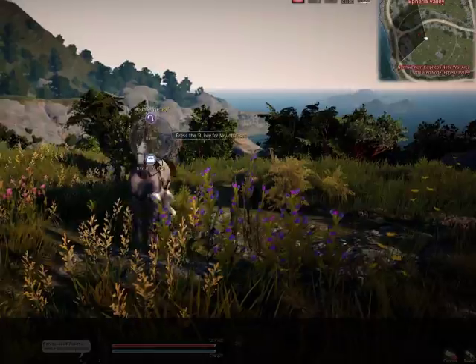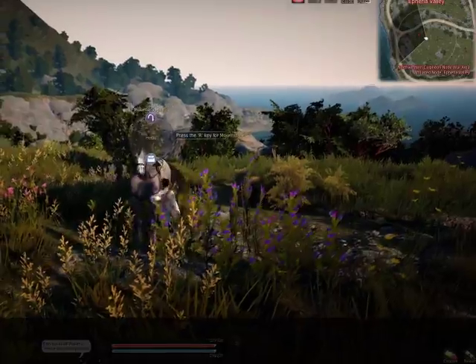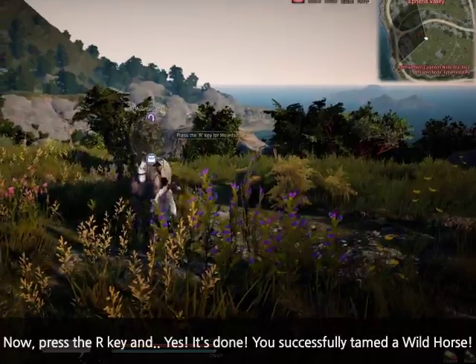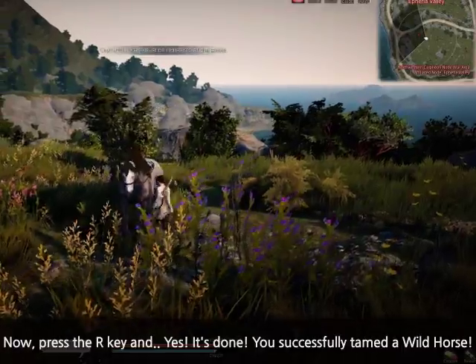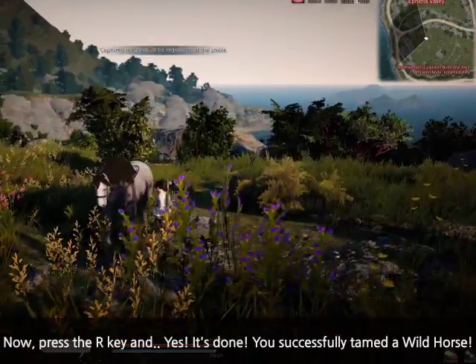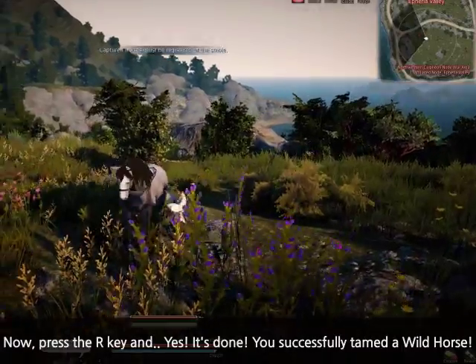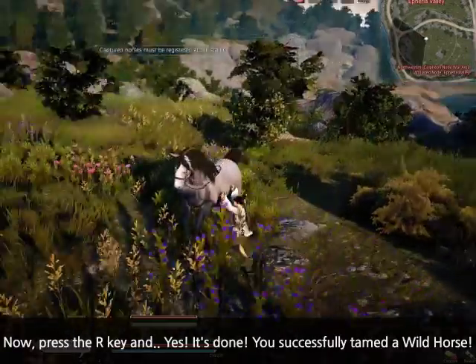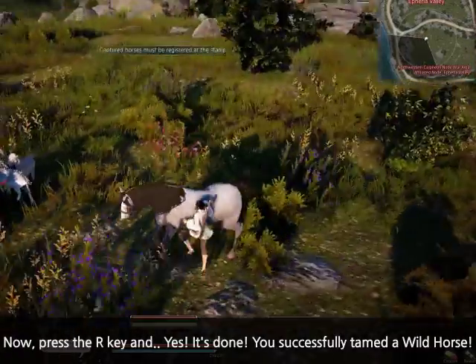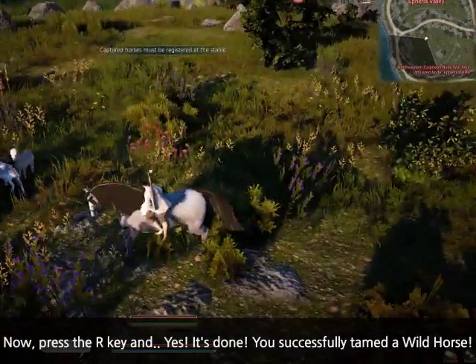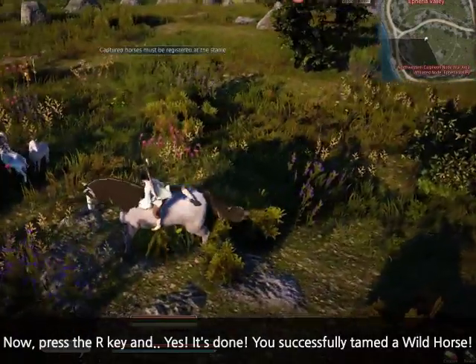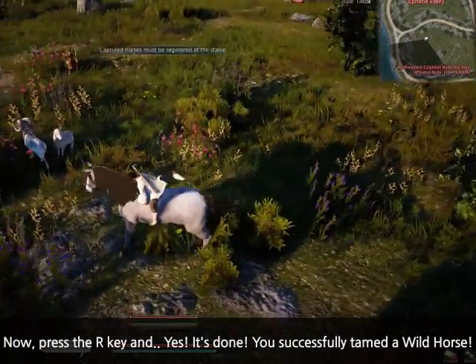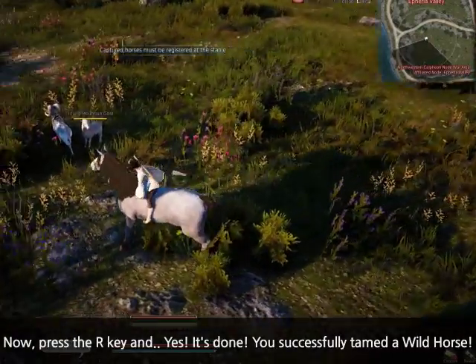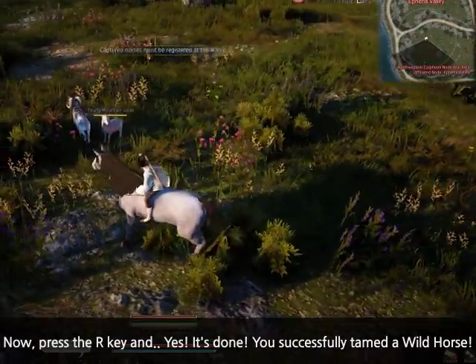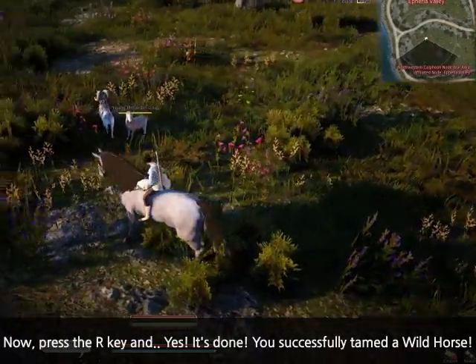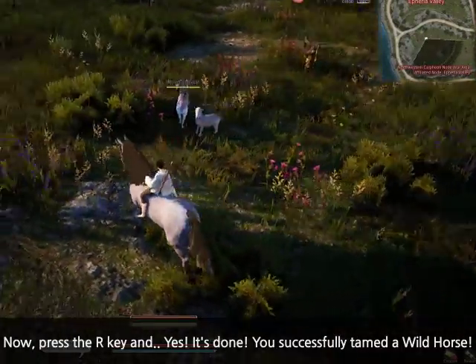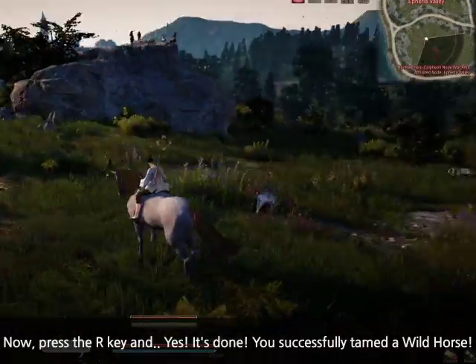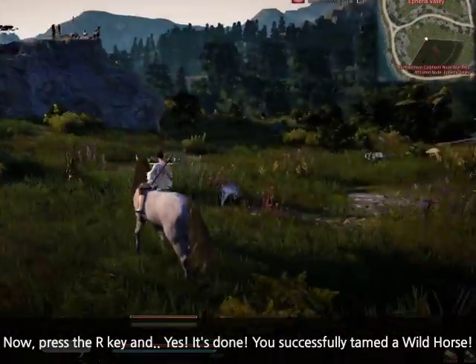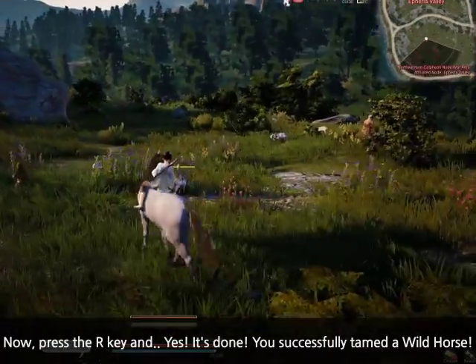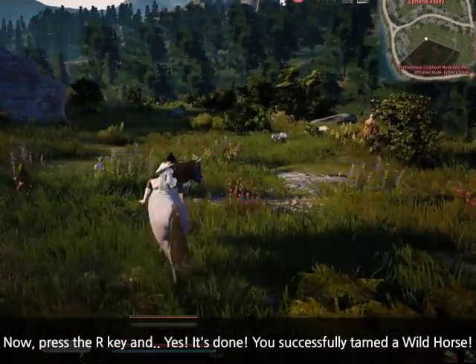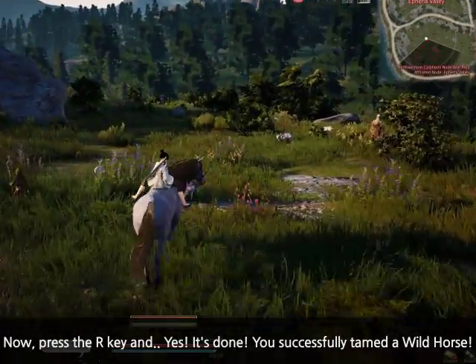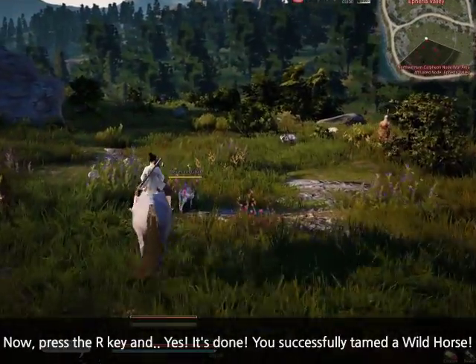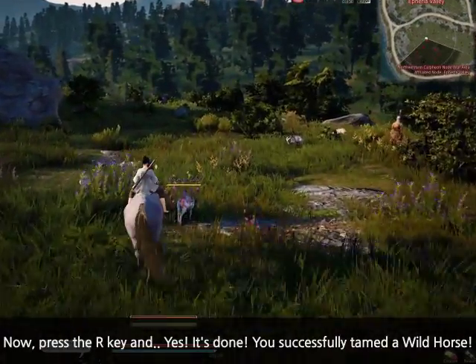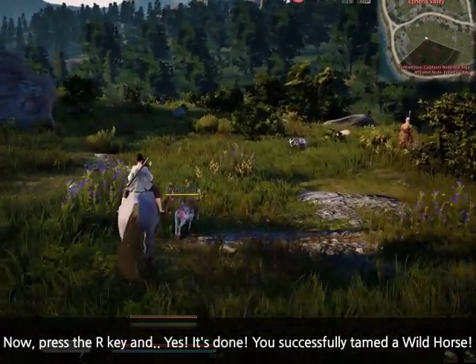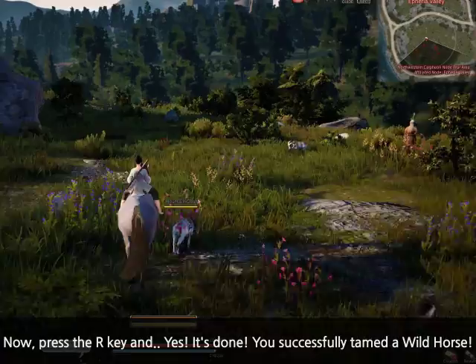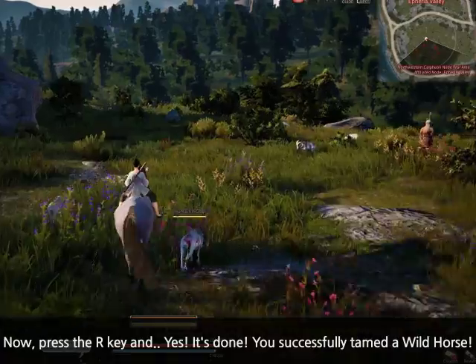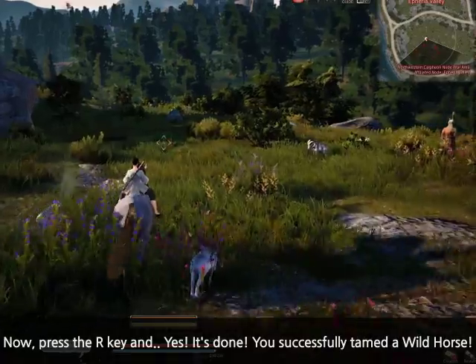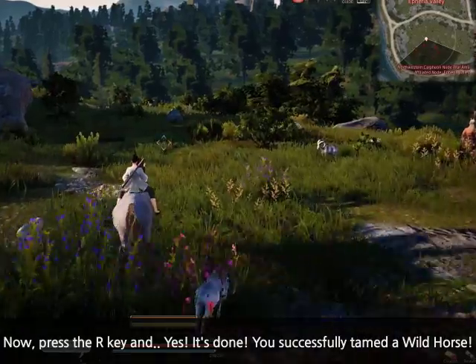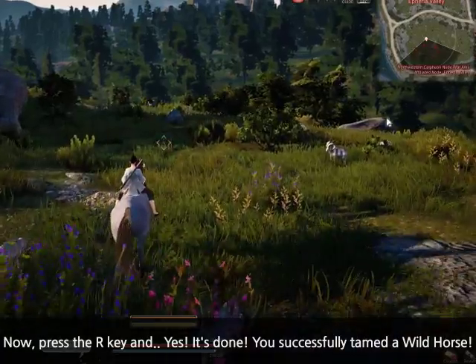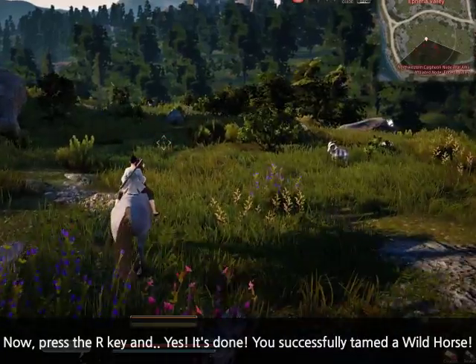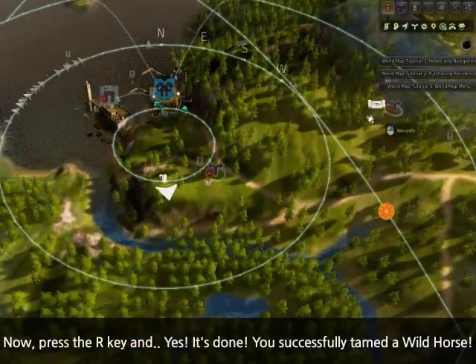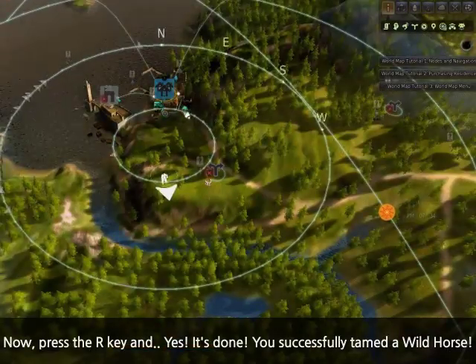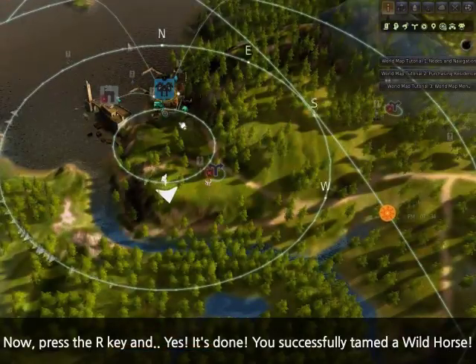Now press the R key and... Yes! It's done! You successfully tamed a wild horse.